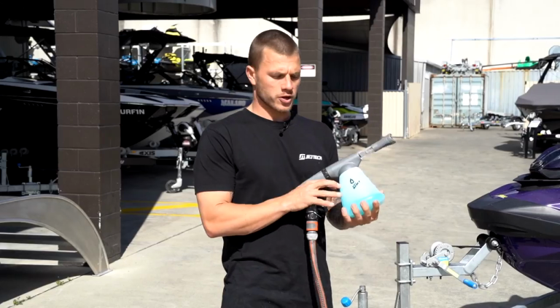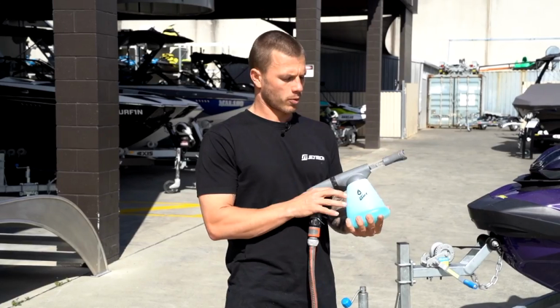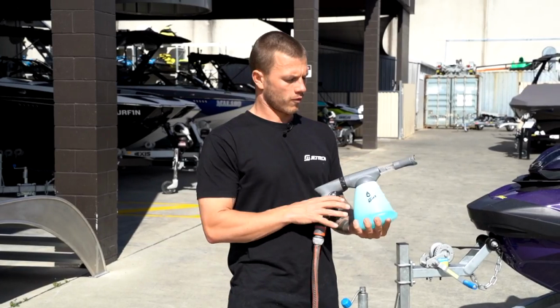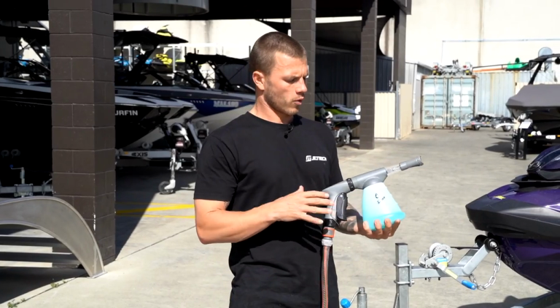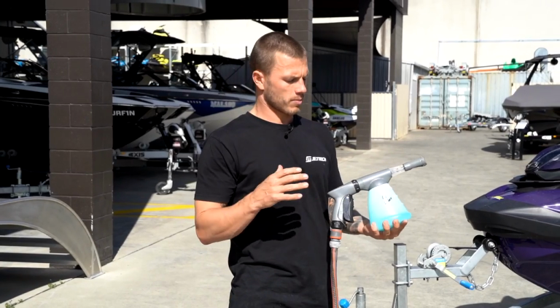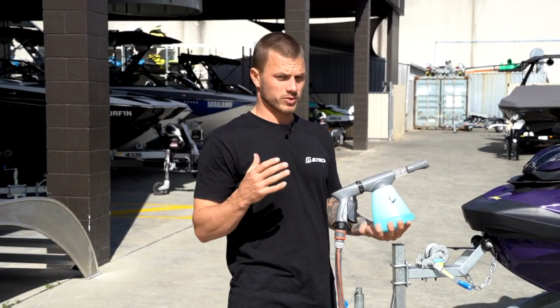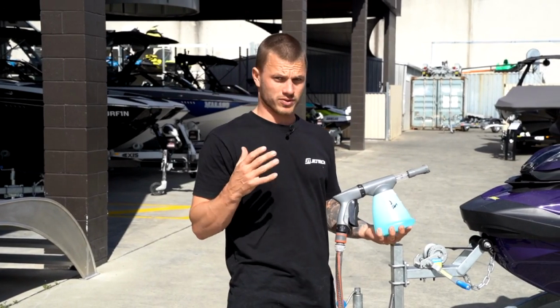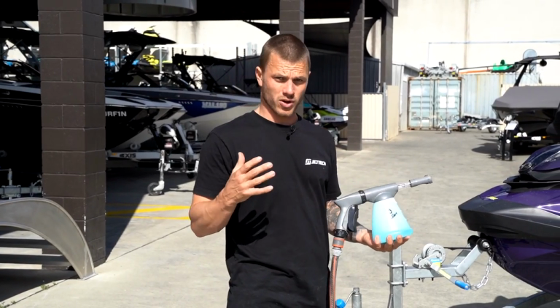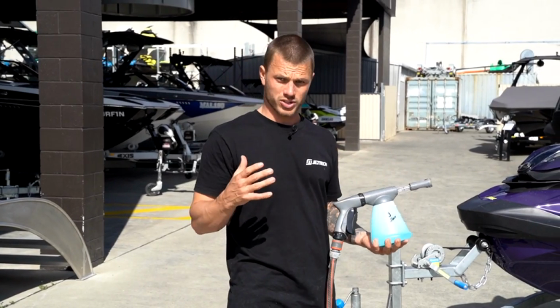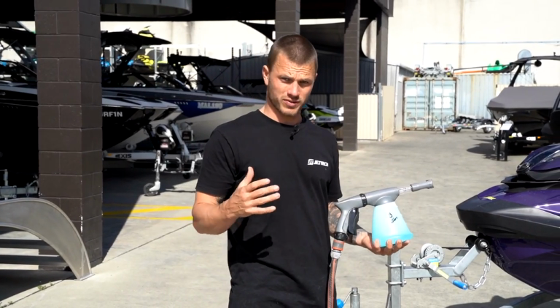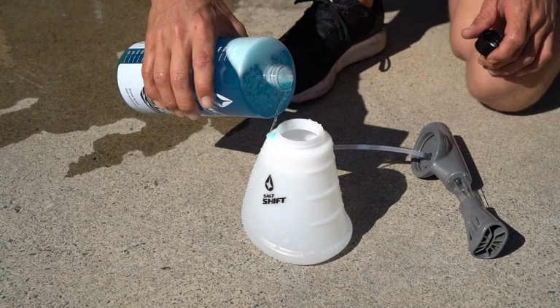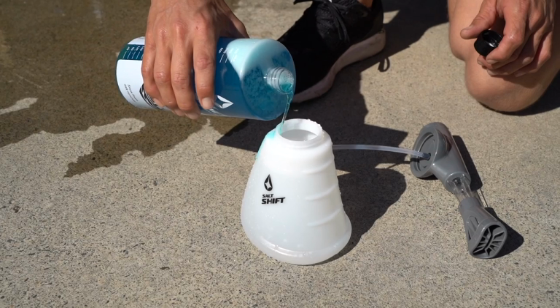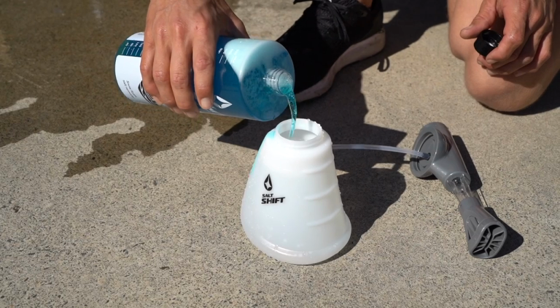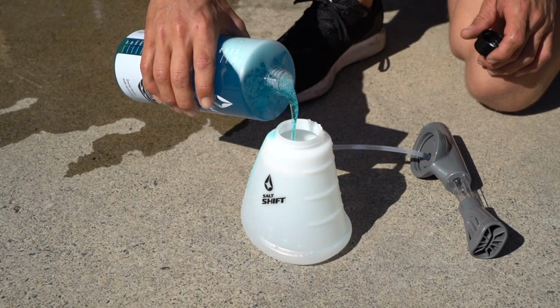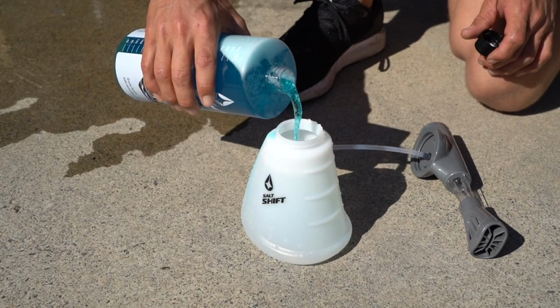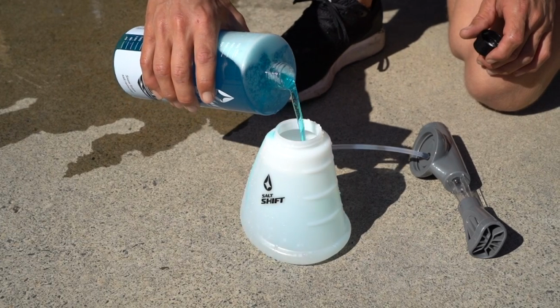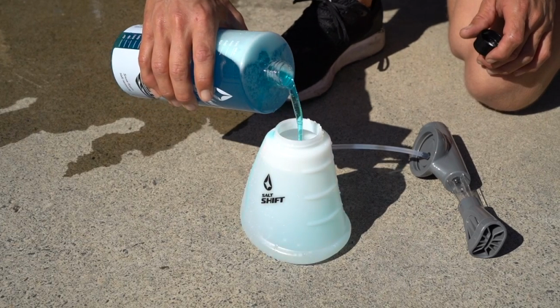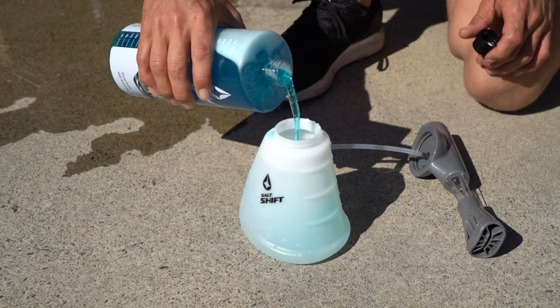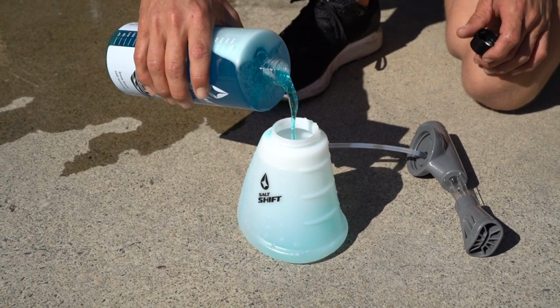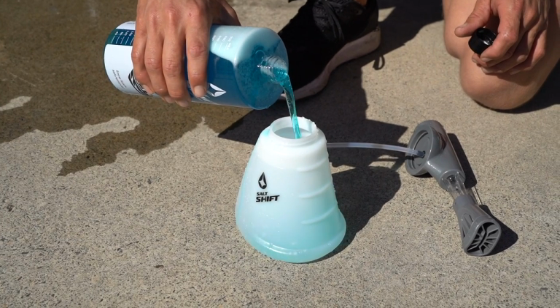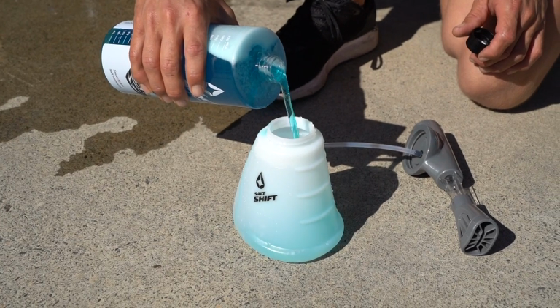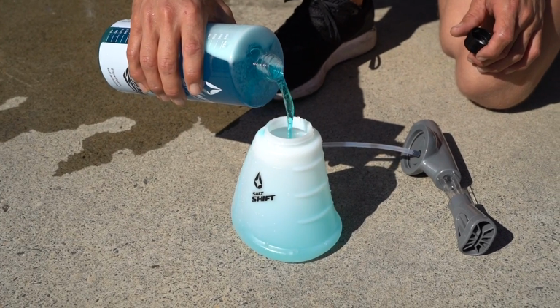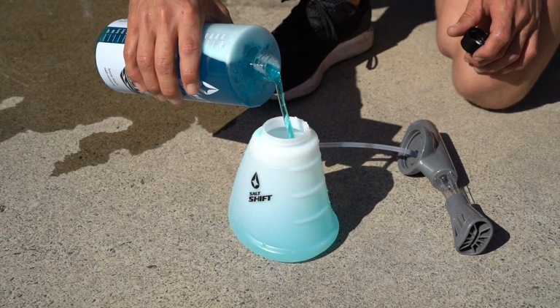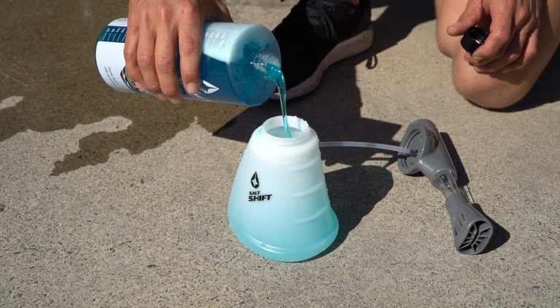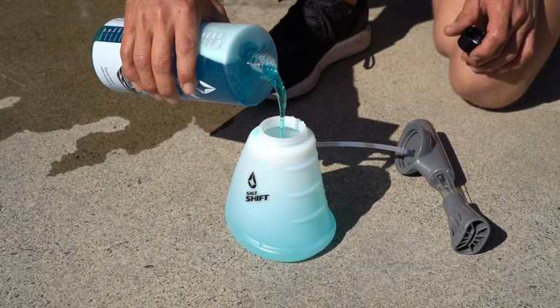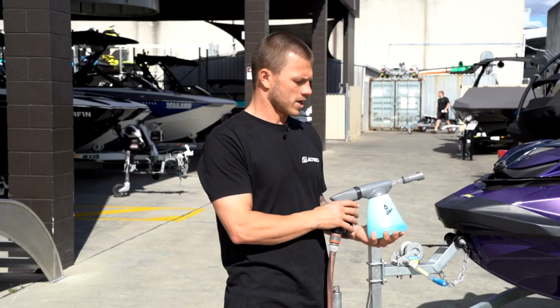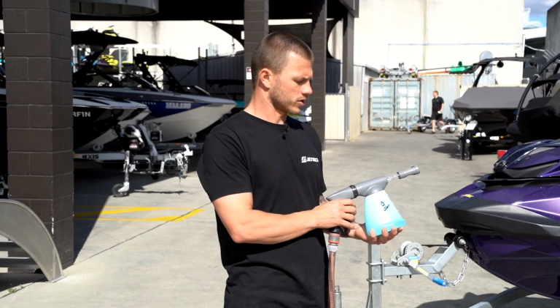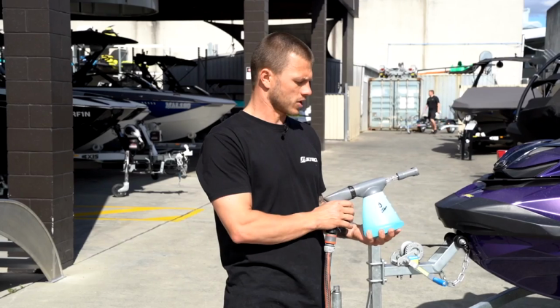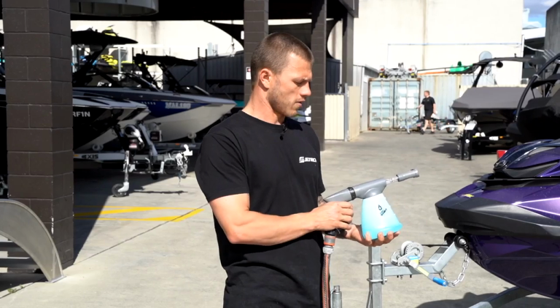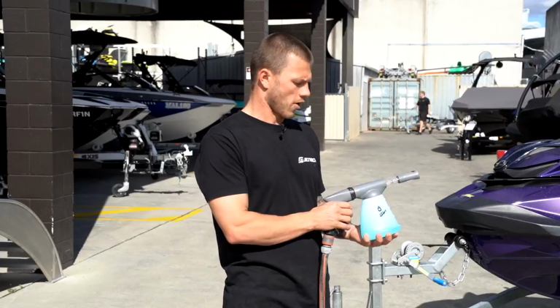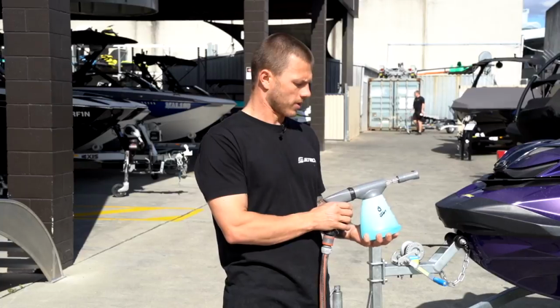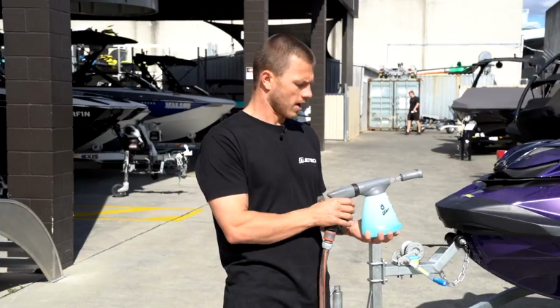First, pour 40ml of Salt Shift with 950ml of water in your snow foam gun.